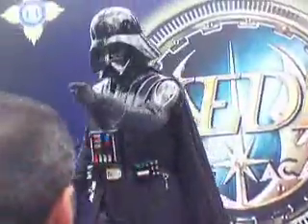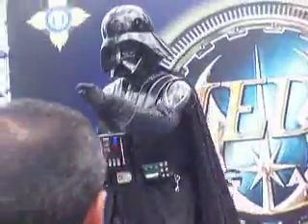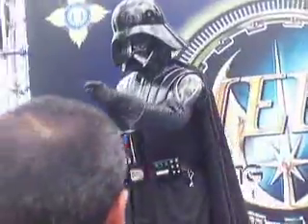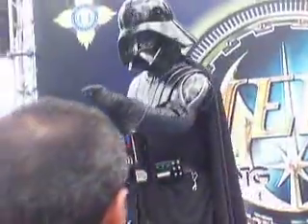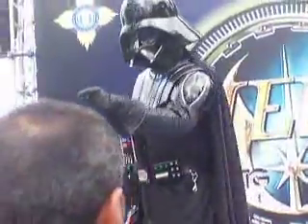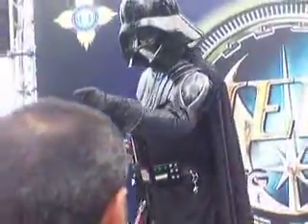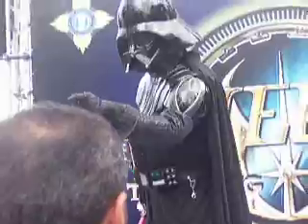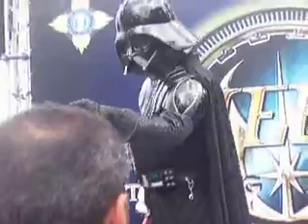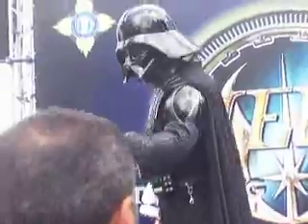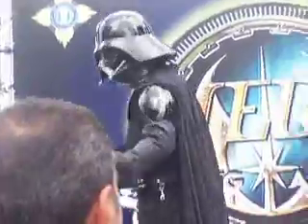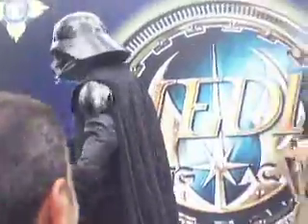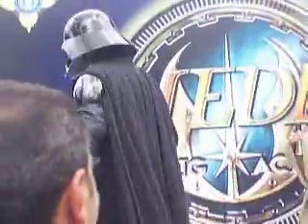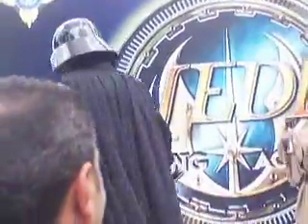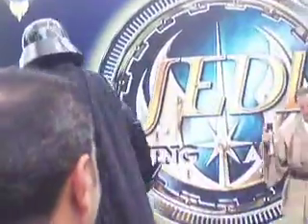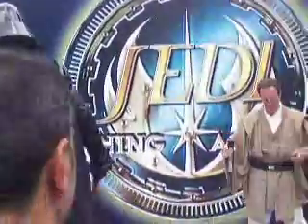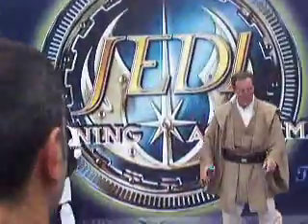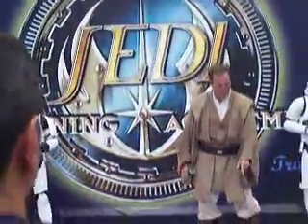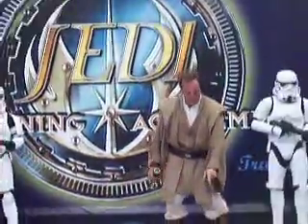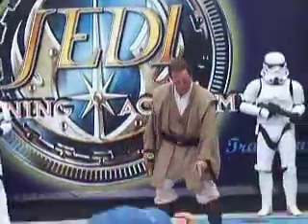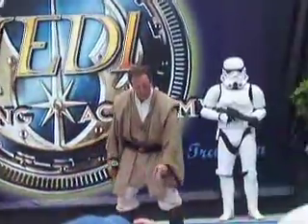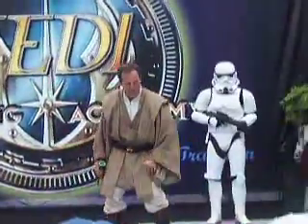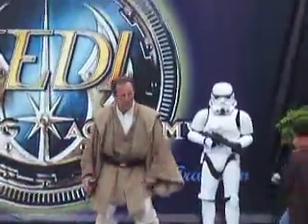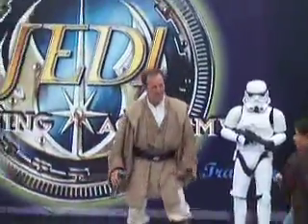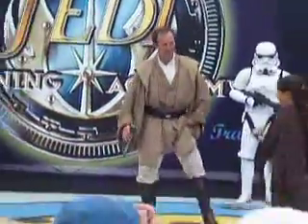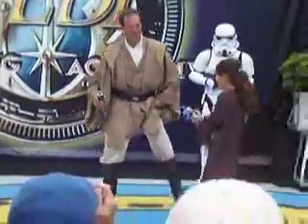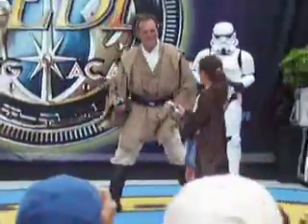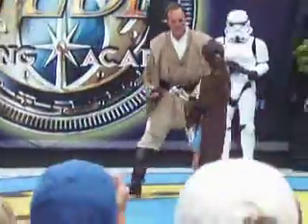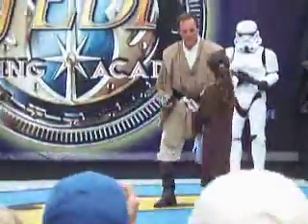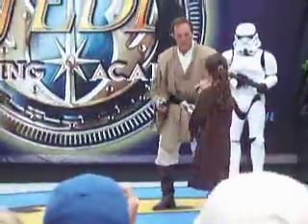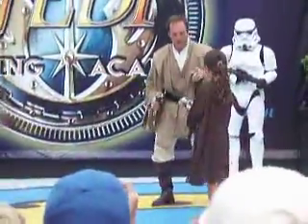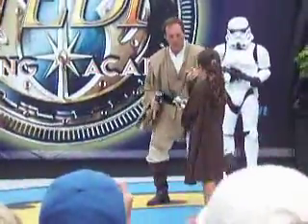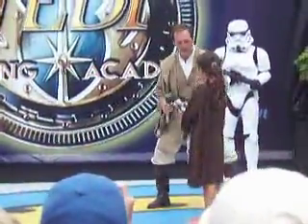You may smile. Stand here. Feel the force.